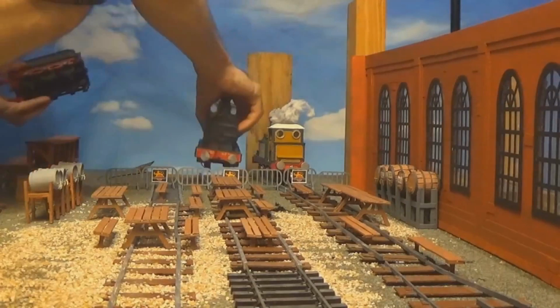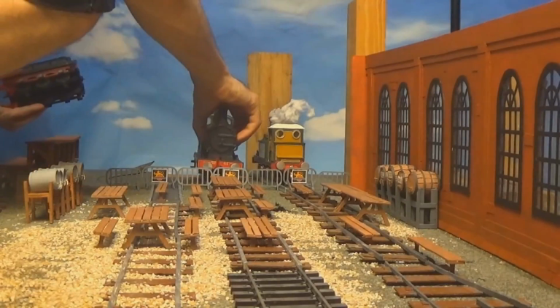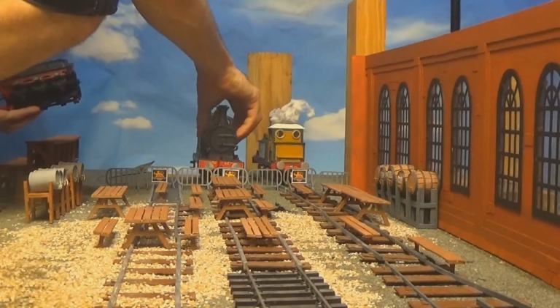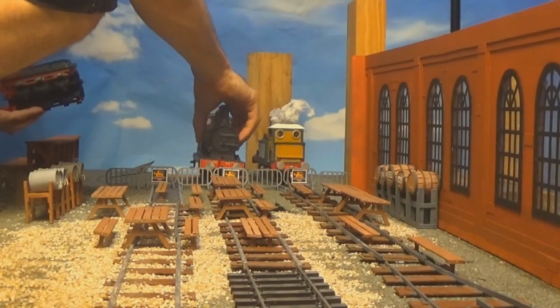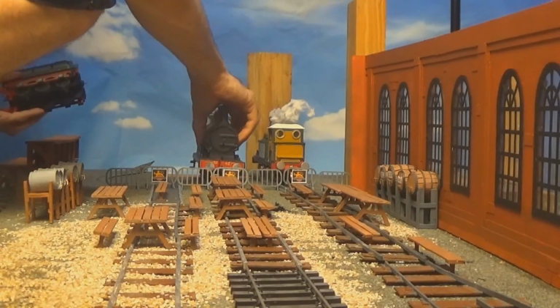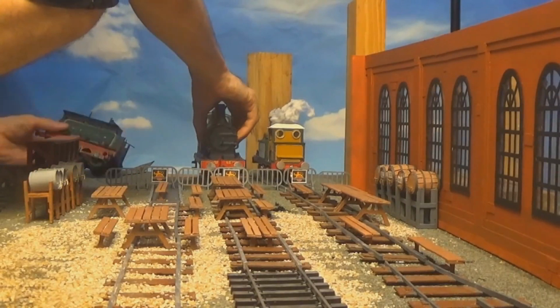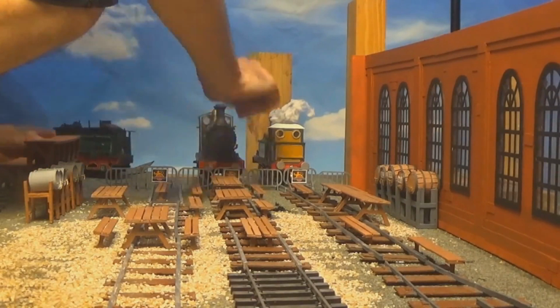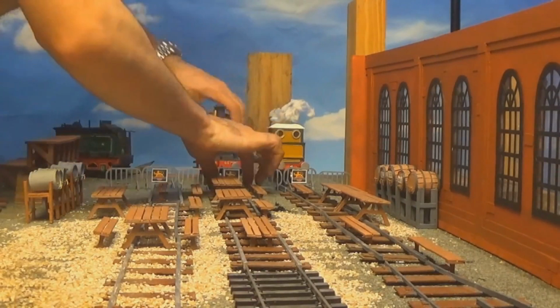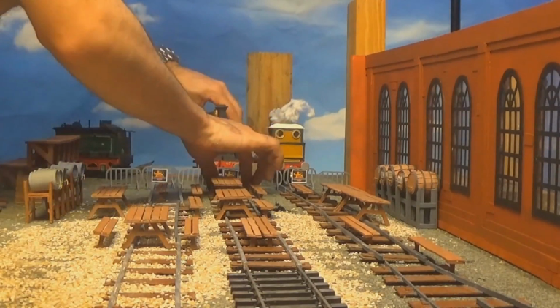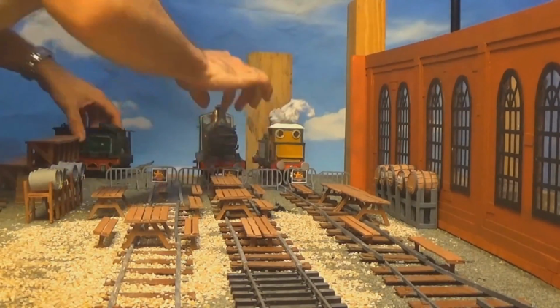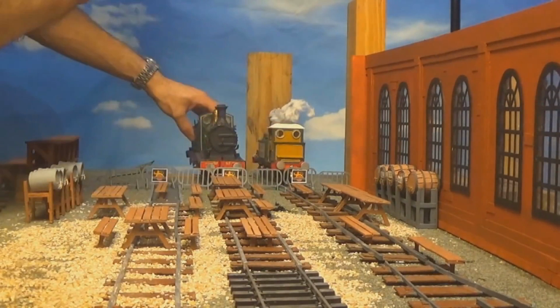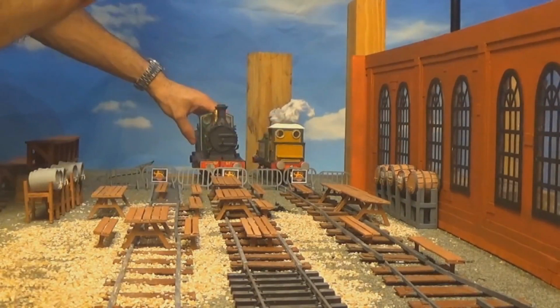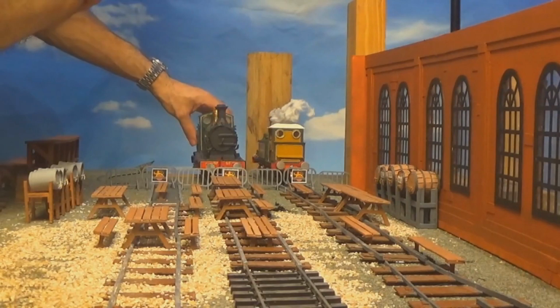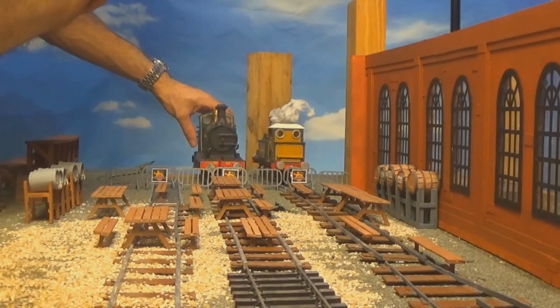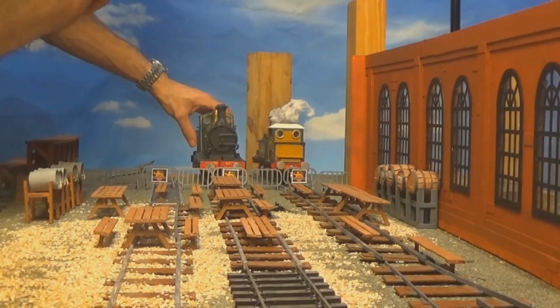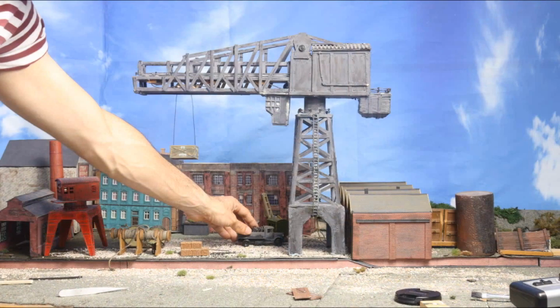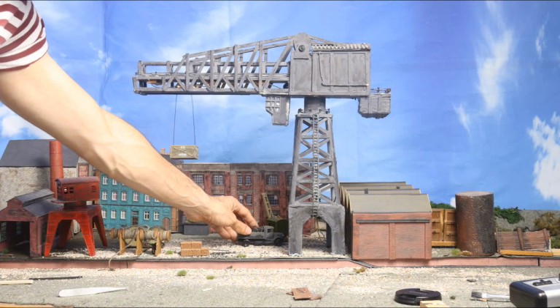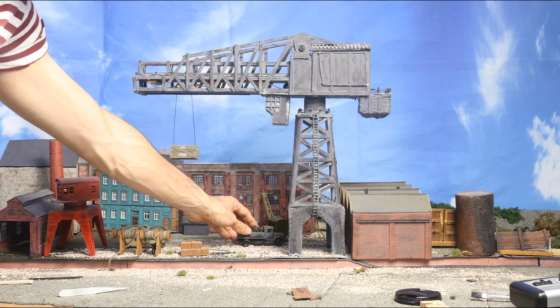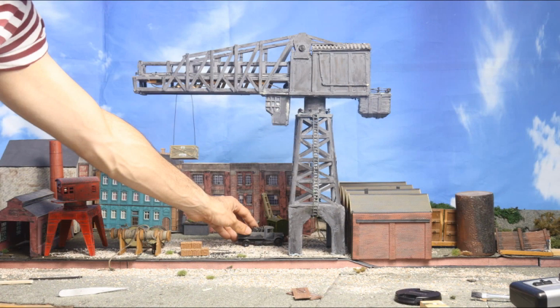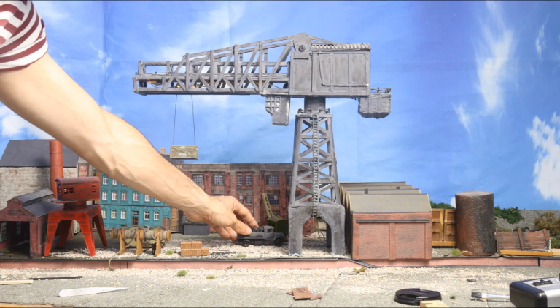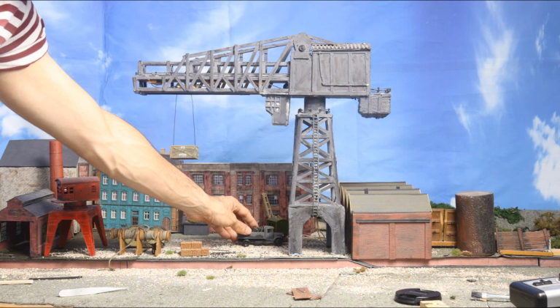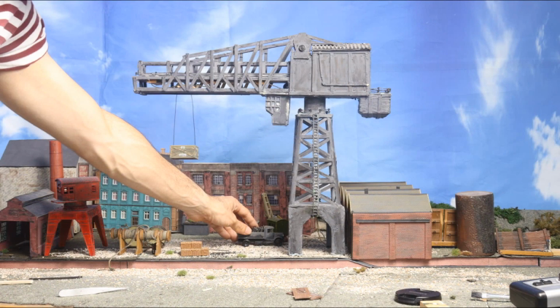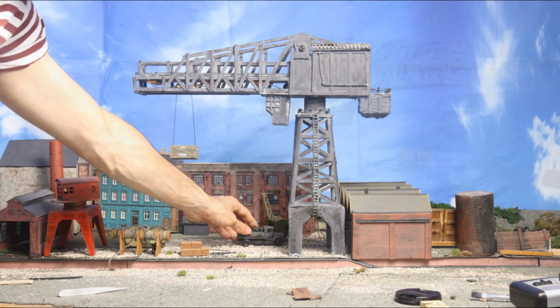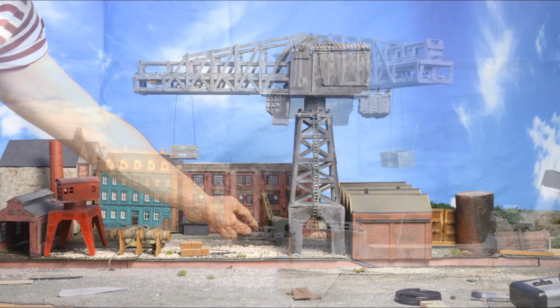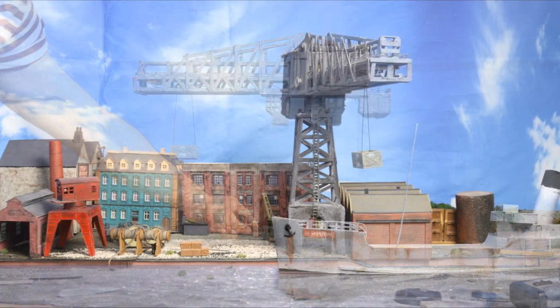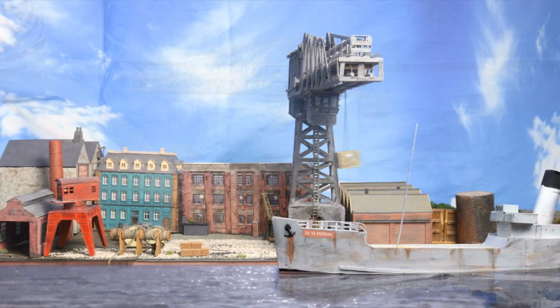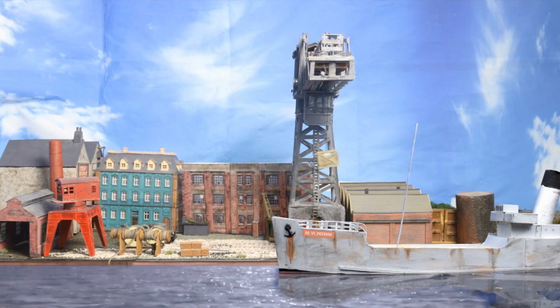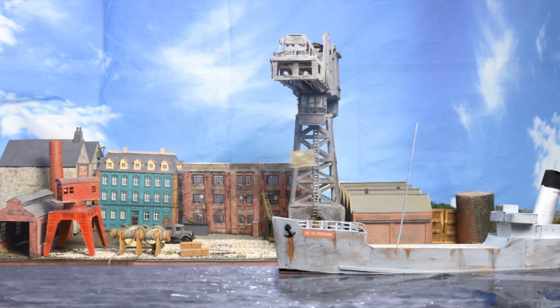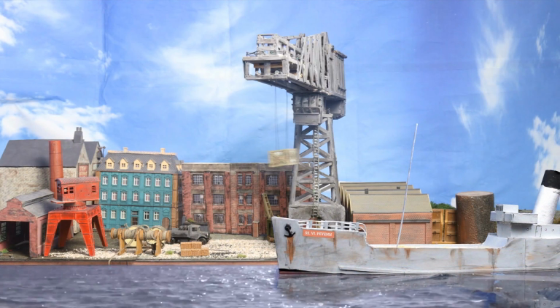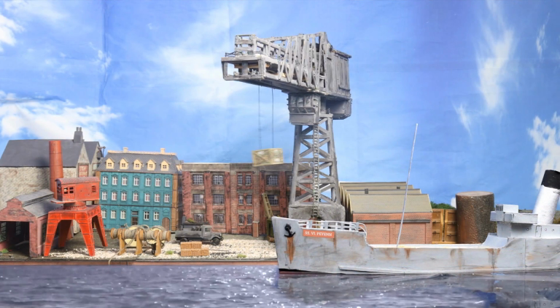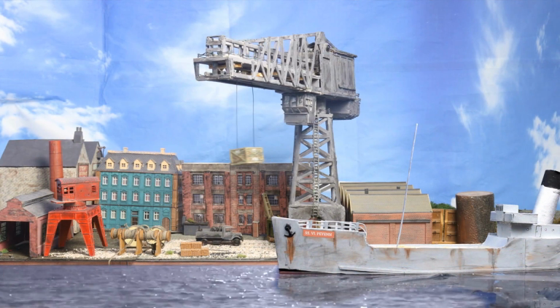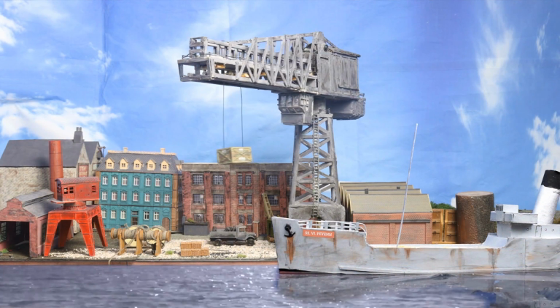Being stop motion, I could save myself the sweat of motorising everything — rather, it would have all been moved by hand between each frame.